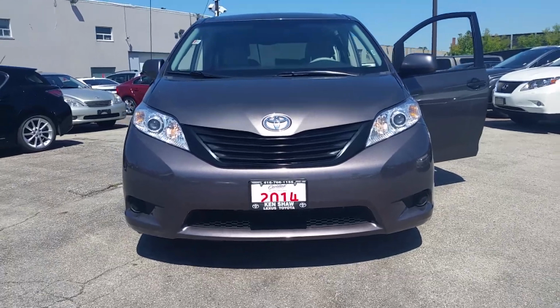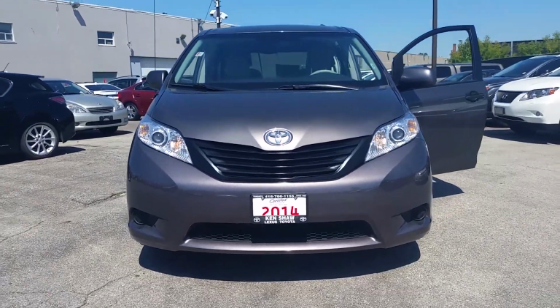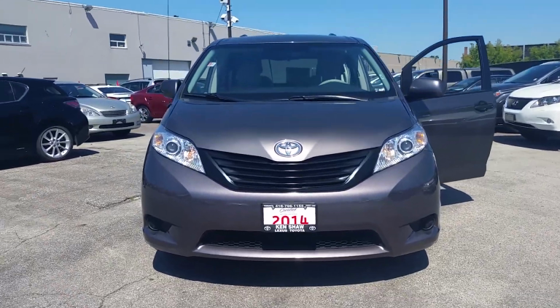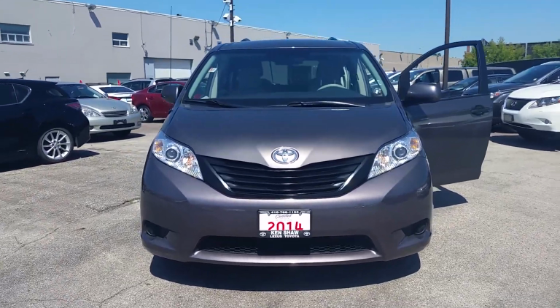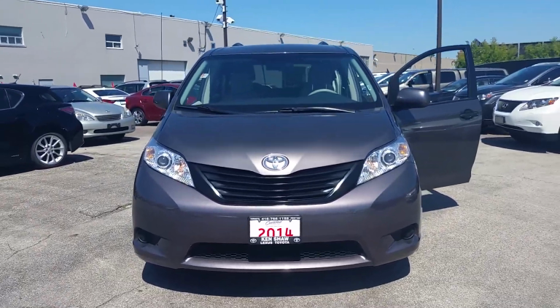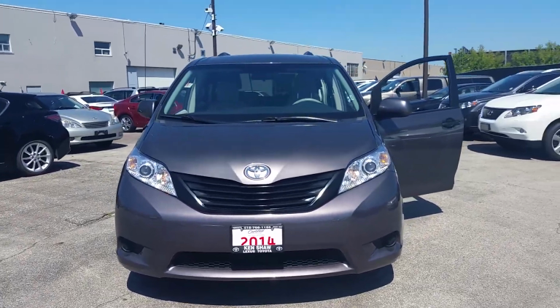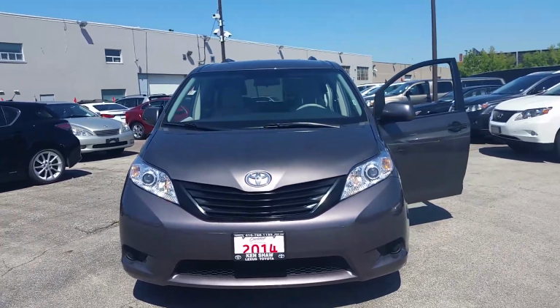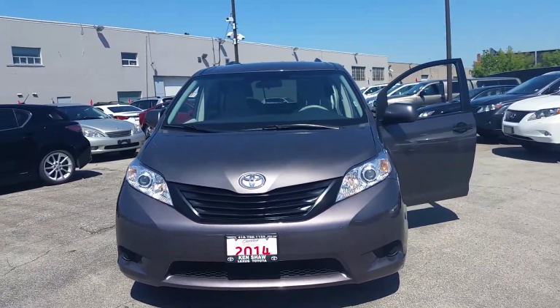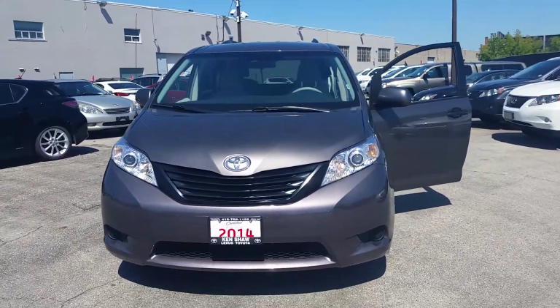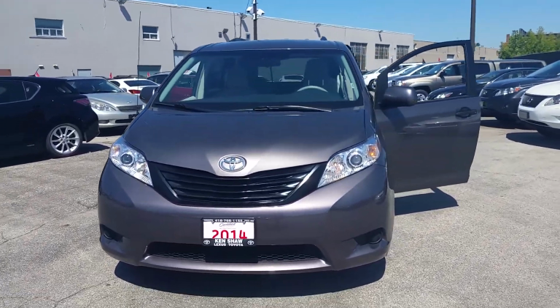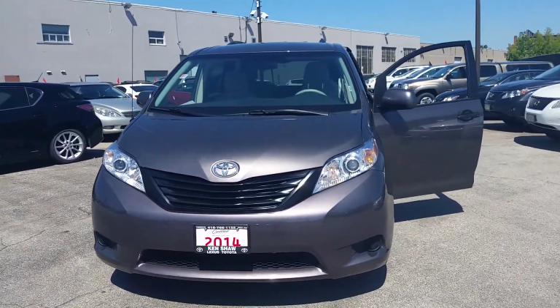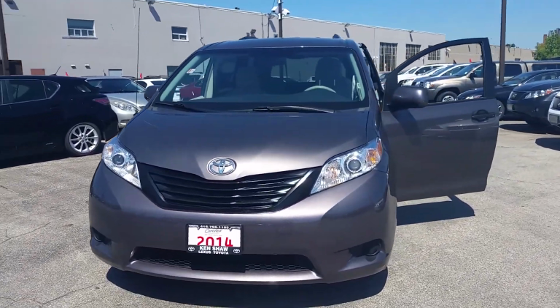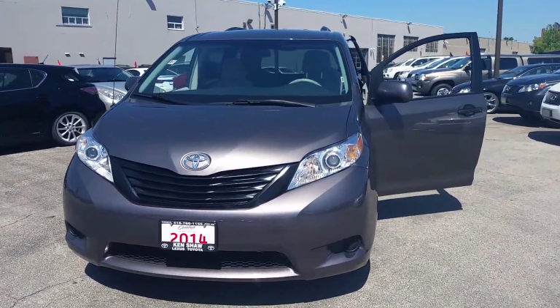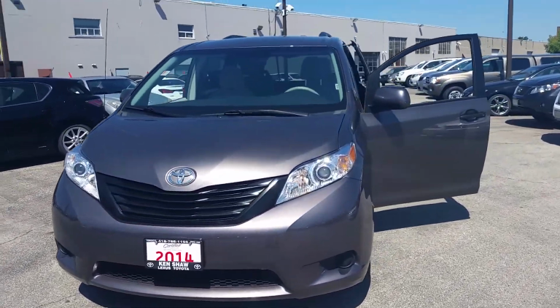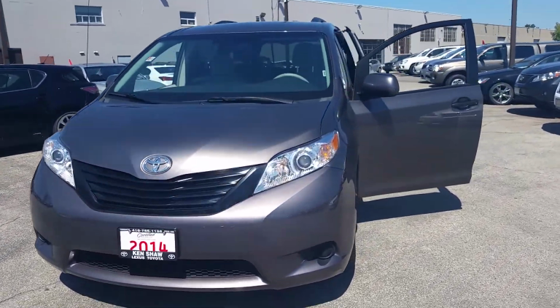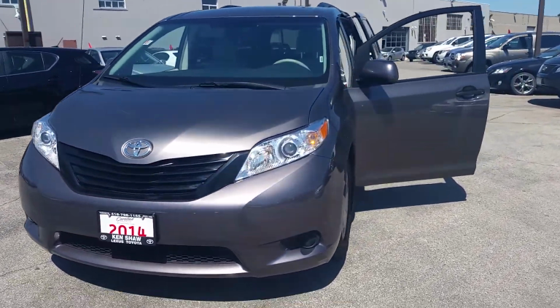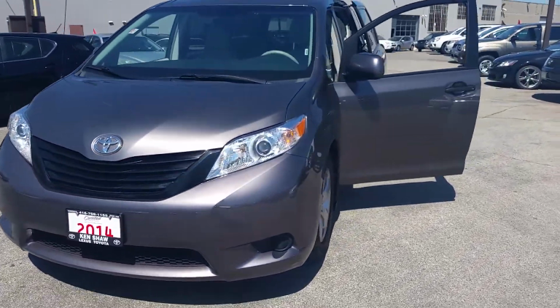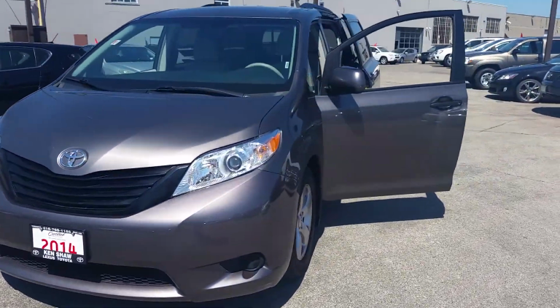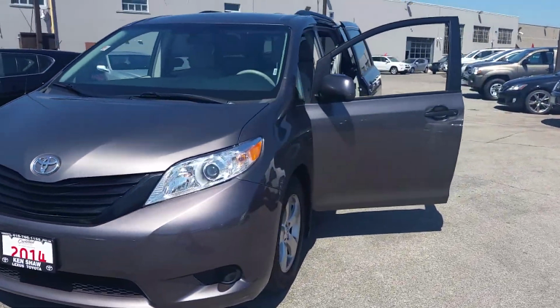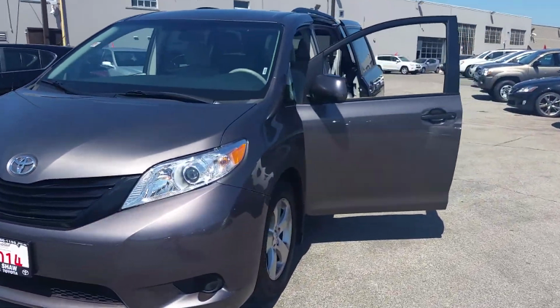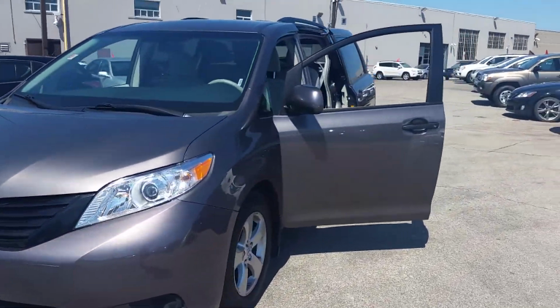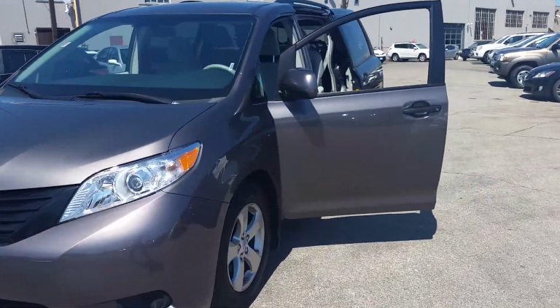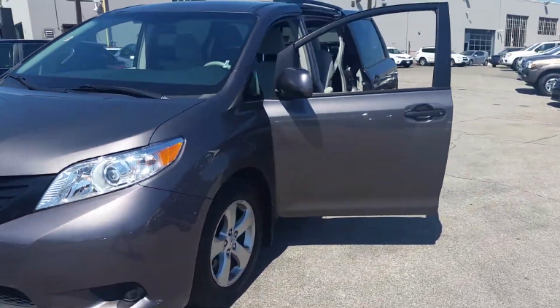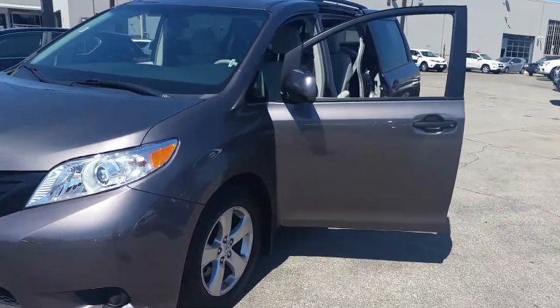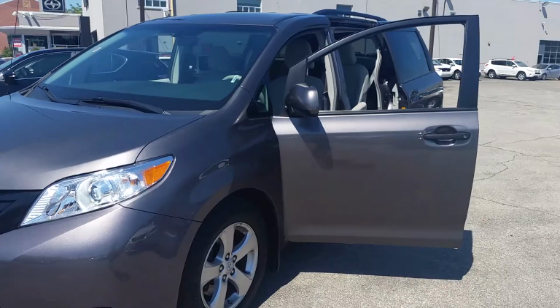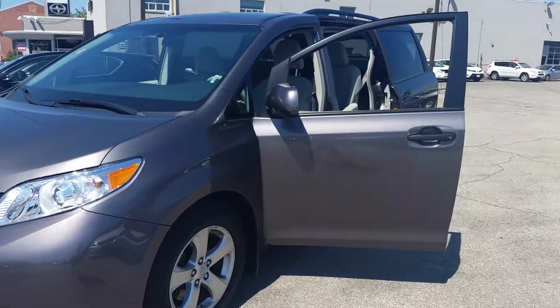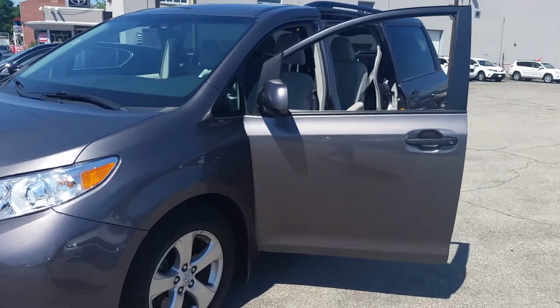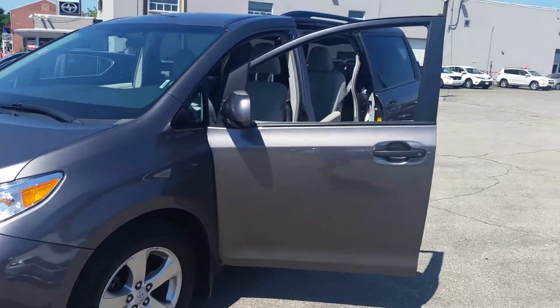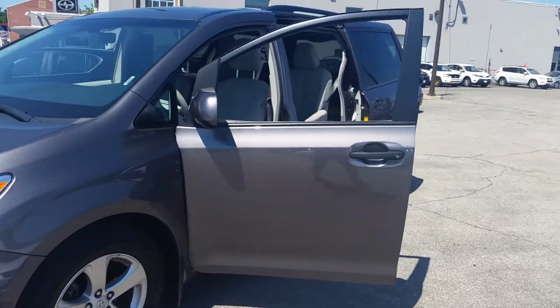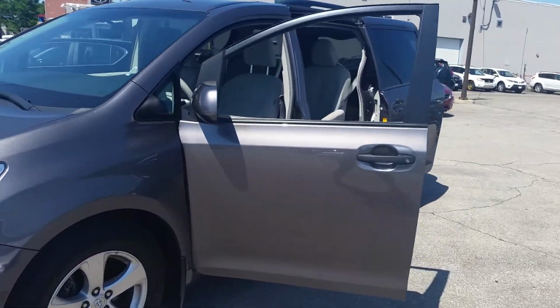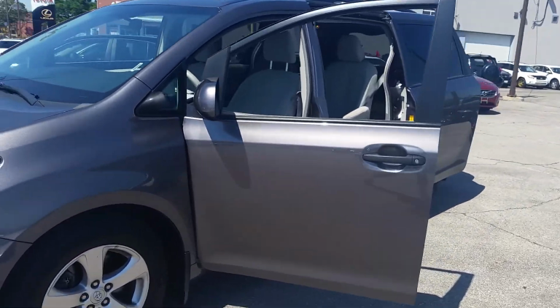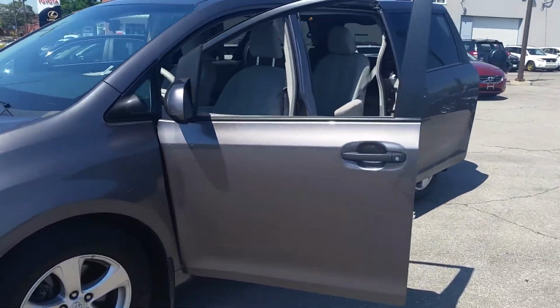Hi, it's Stephanie from Kenshaw Toyota. I just want to give you a quick walk around video of the 2014 Sienna.